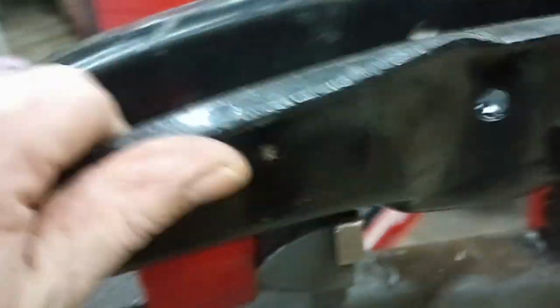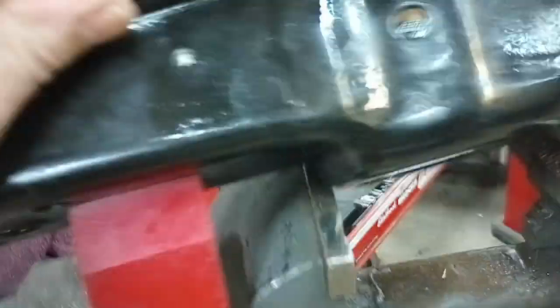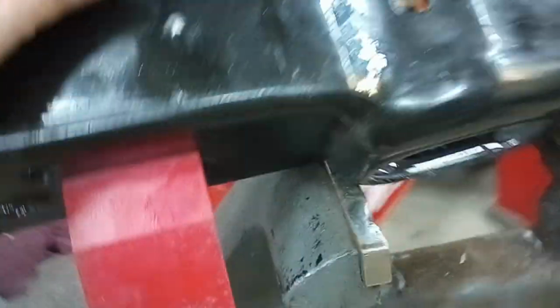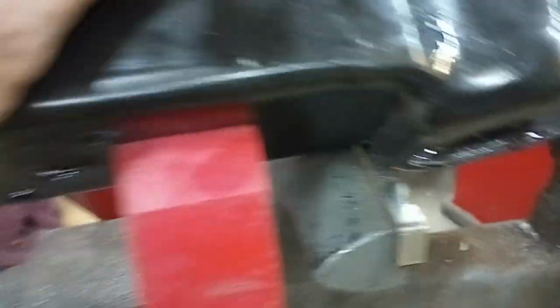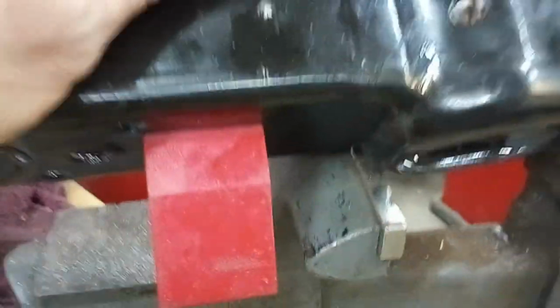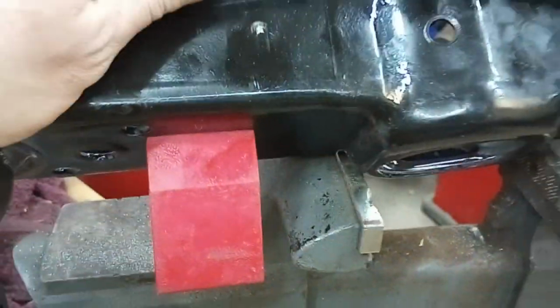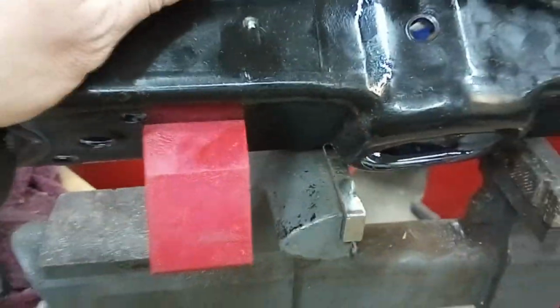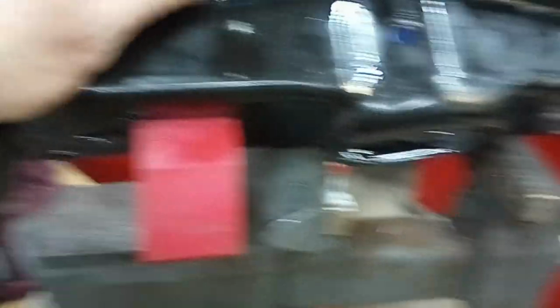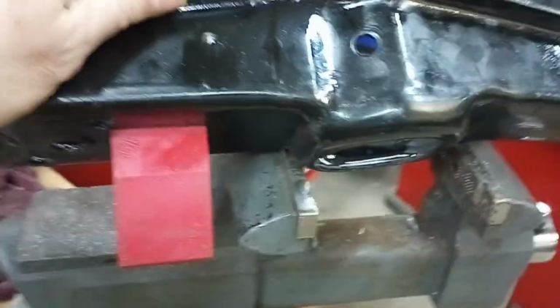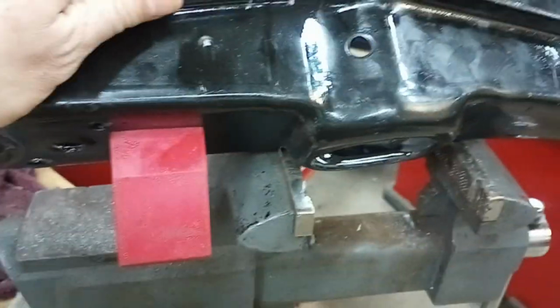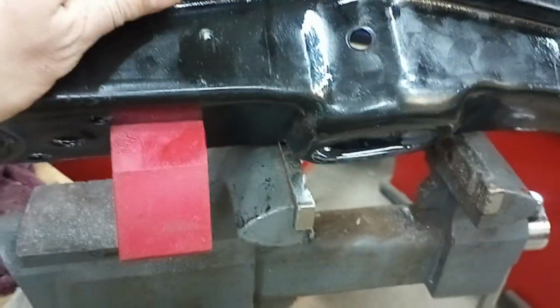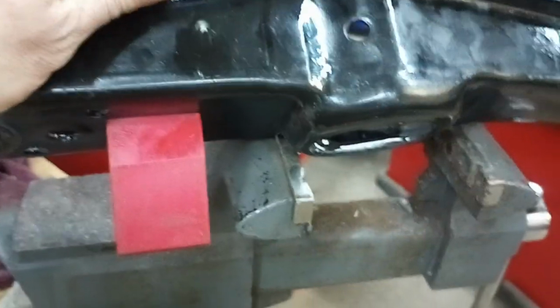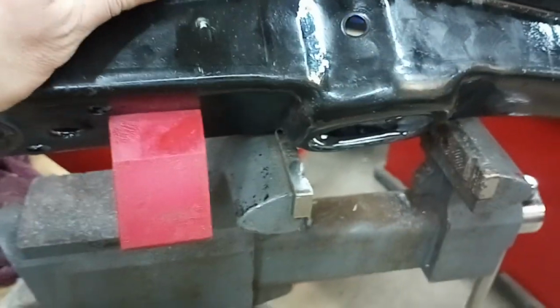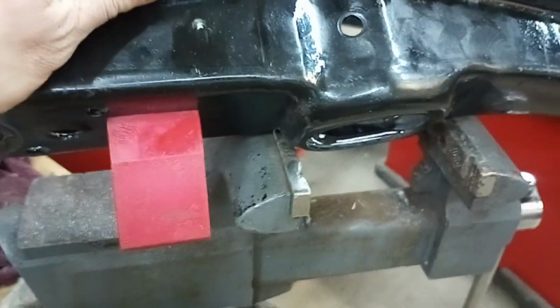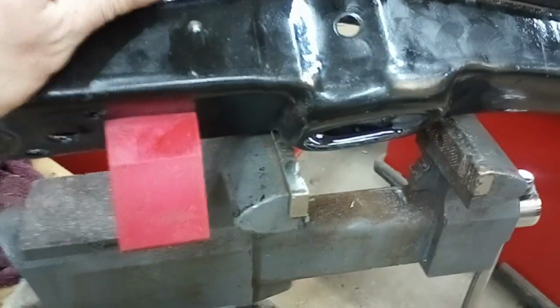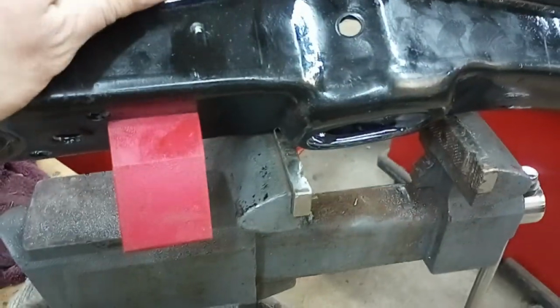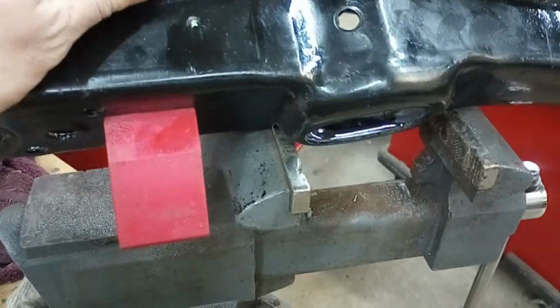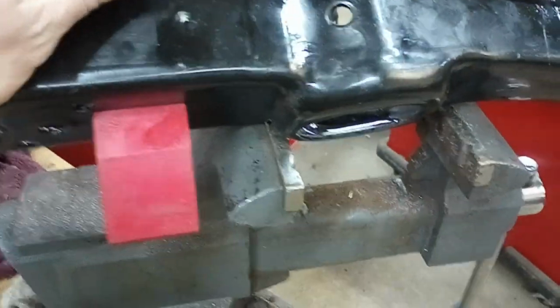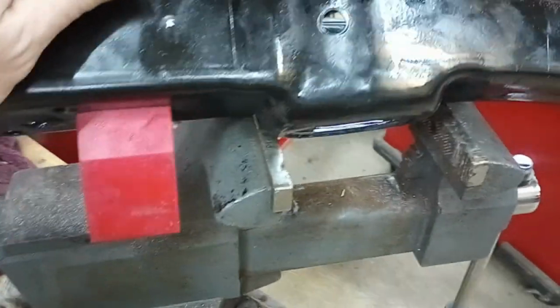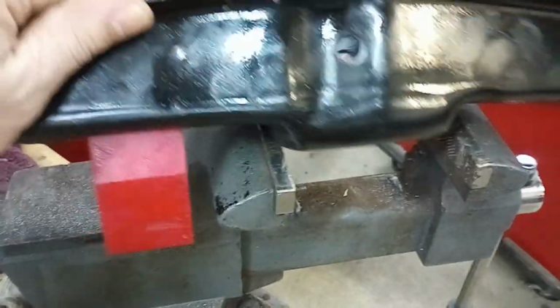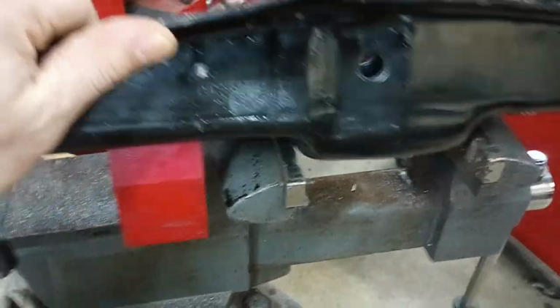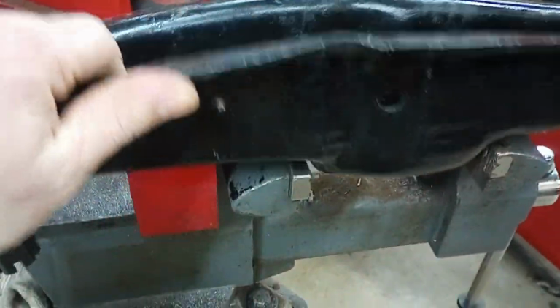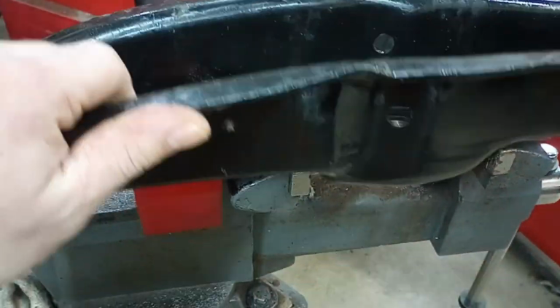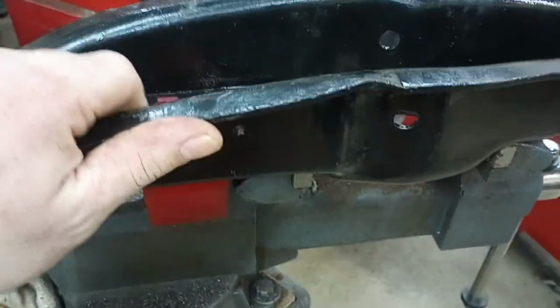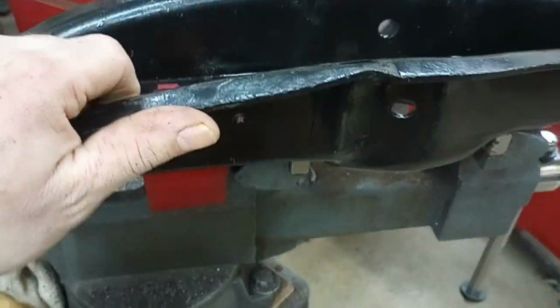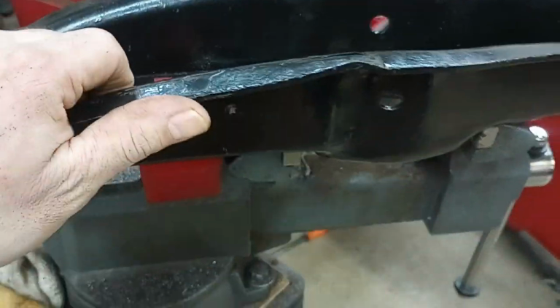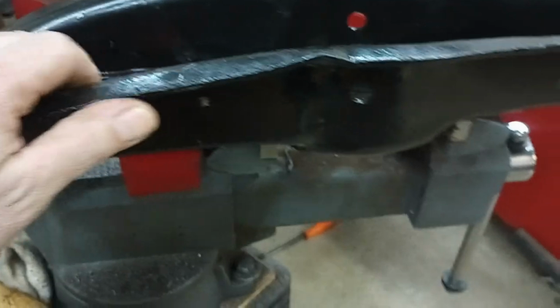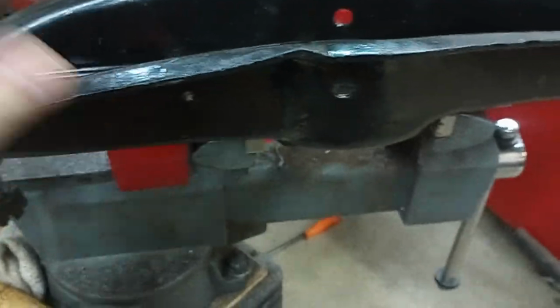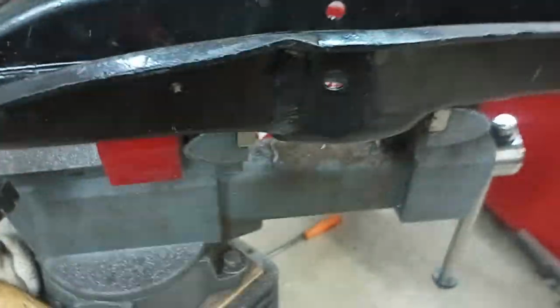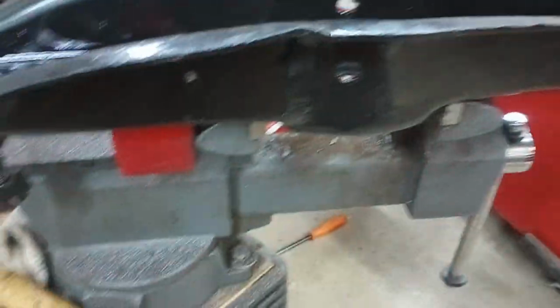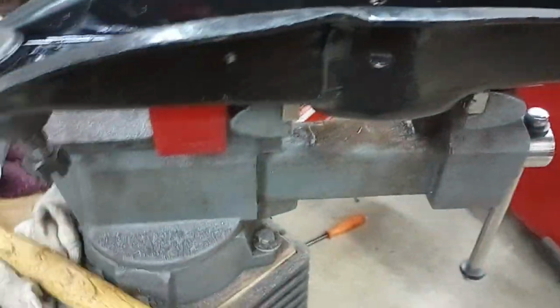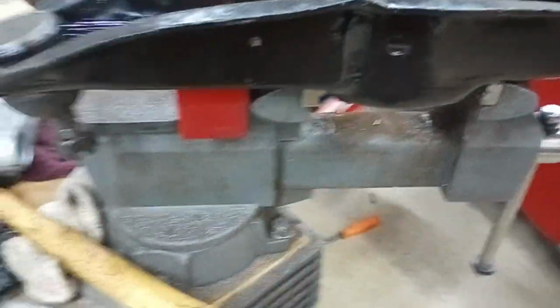What a pain, but it's in — the suspension's well on its way. That's all, take care.